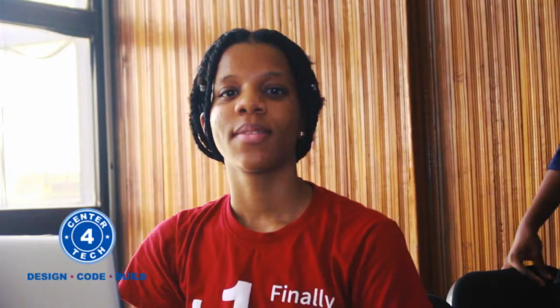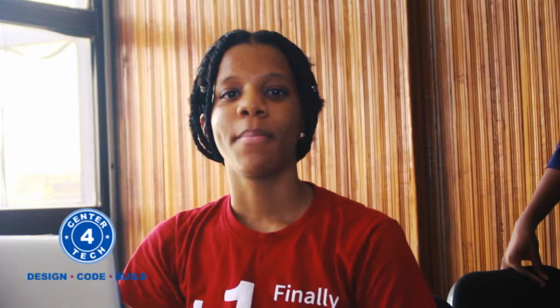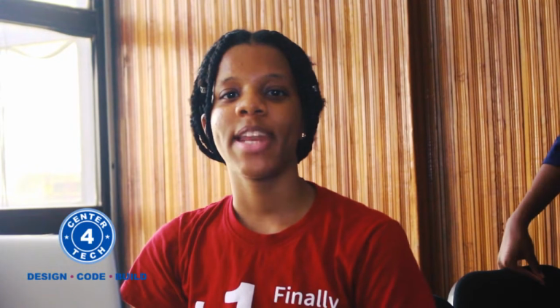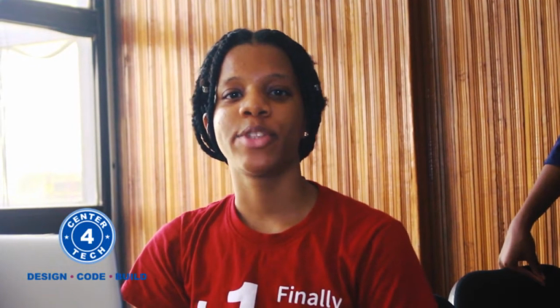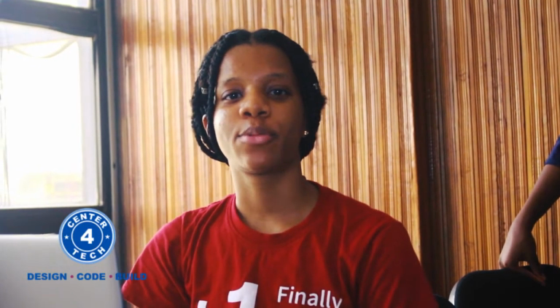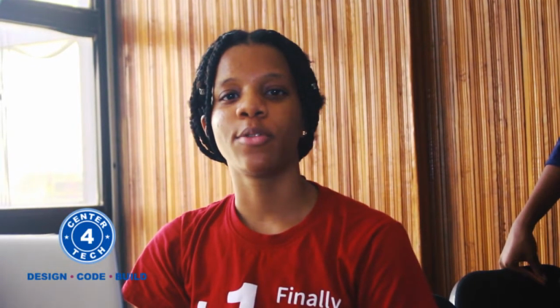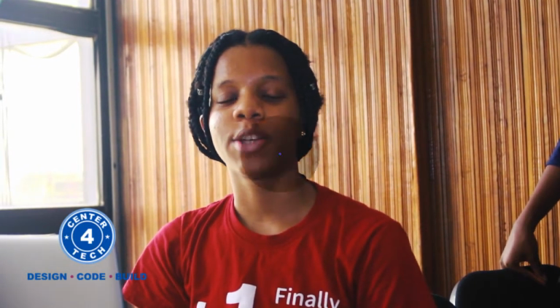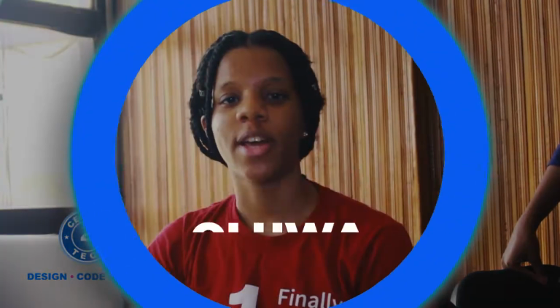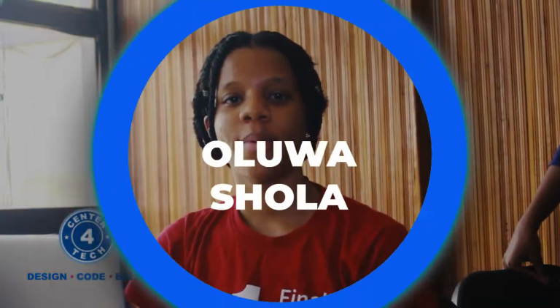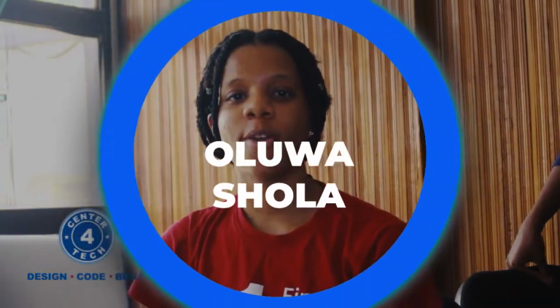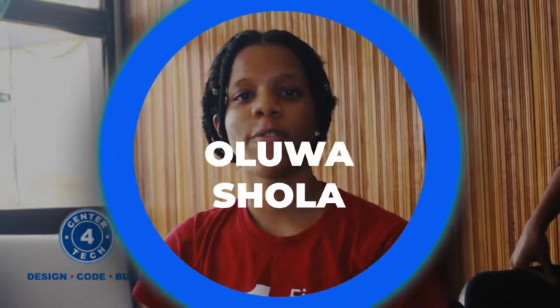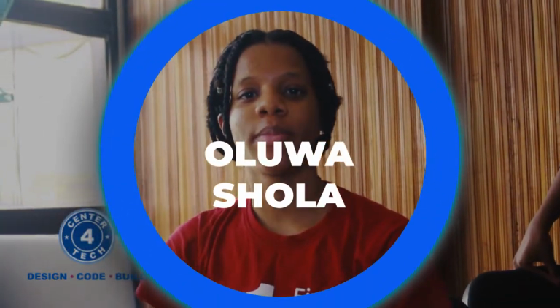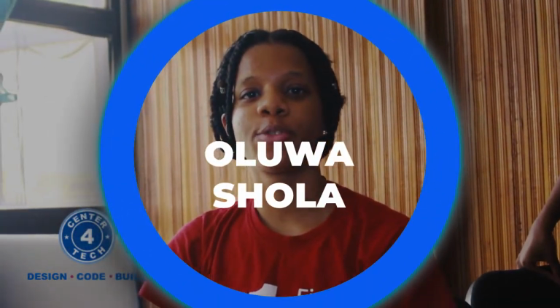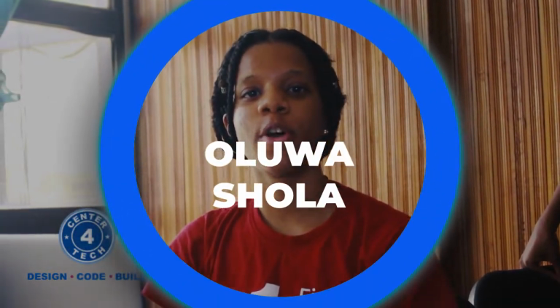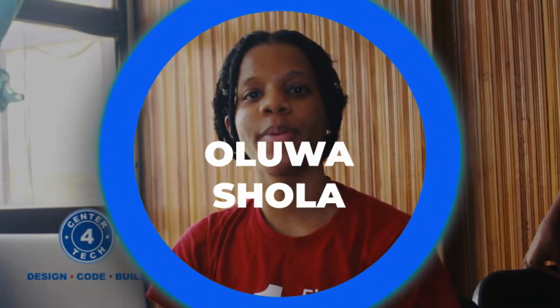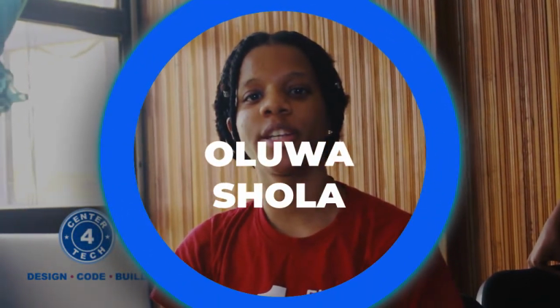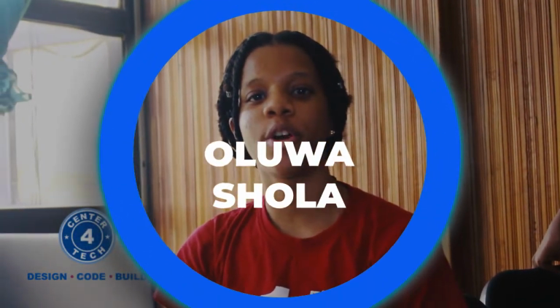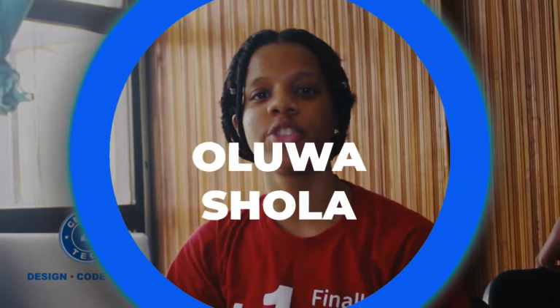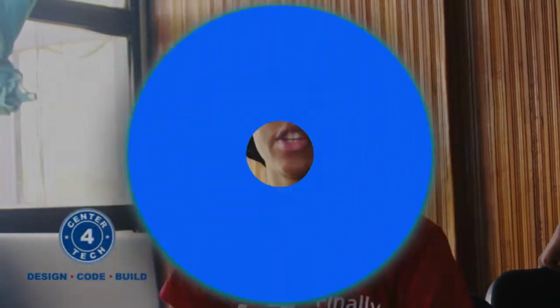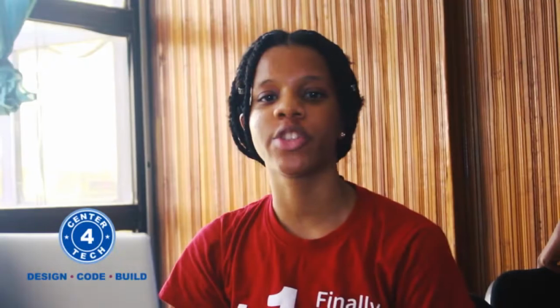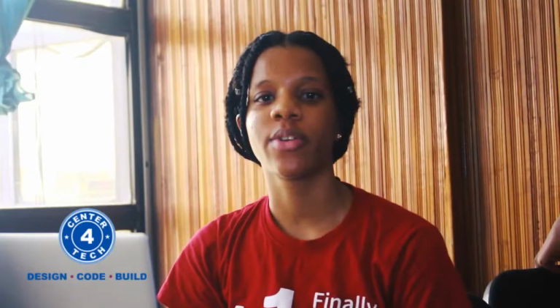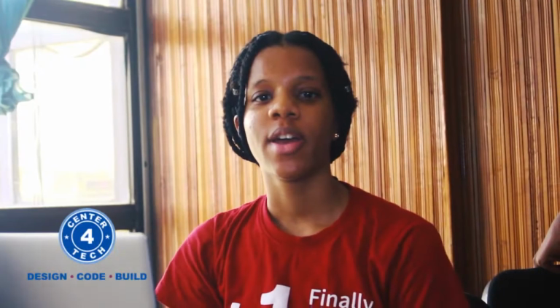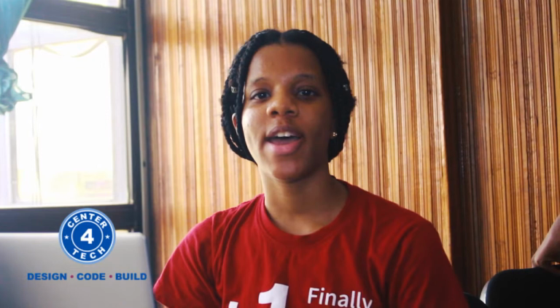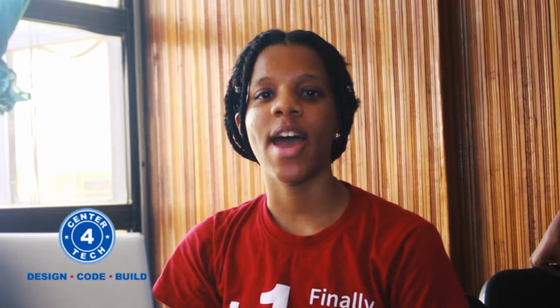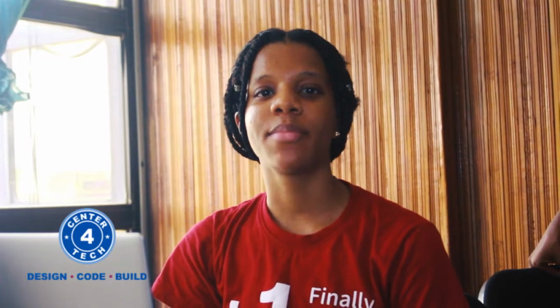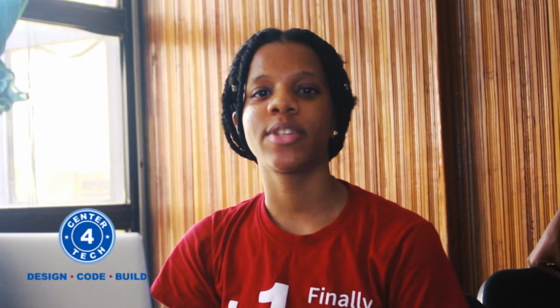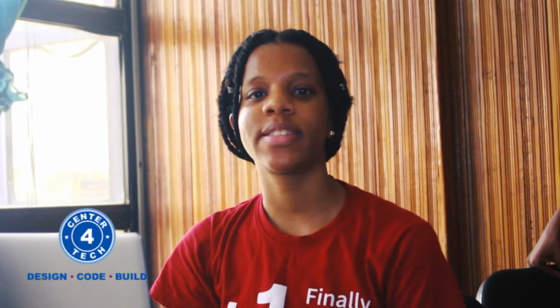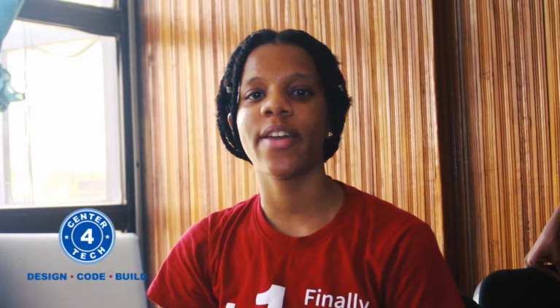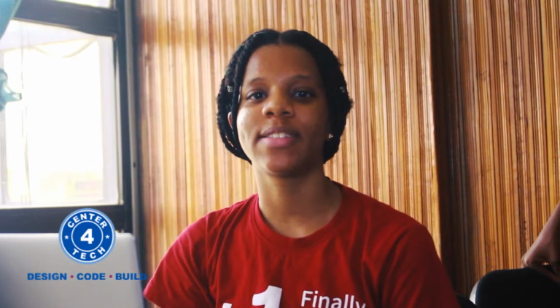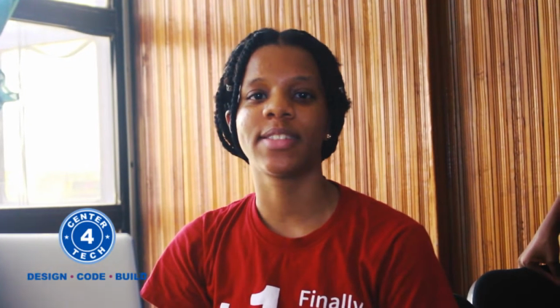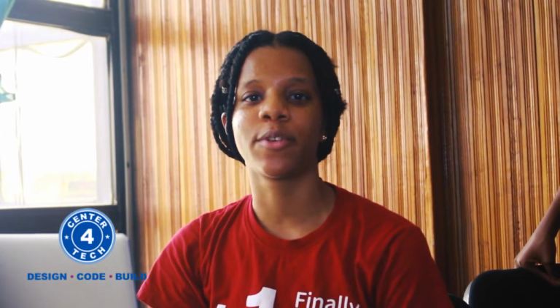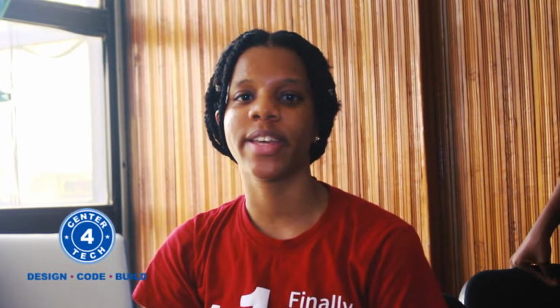My name is Itwa Oluwashola. I come from a school called Pickling College International and I am a student here at Center for Tech.